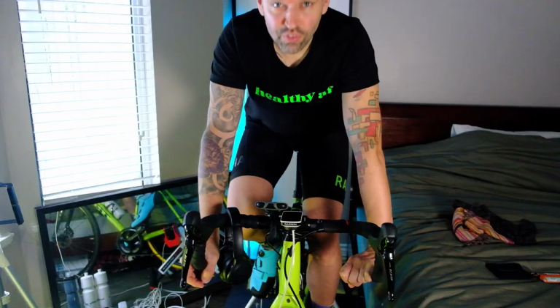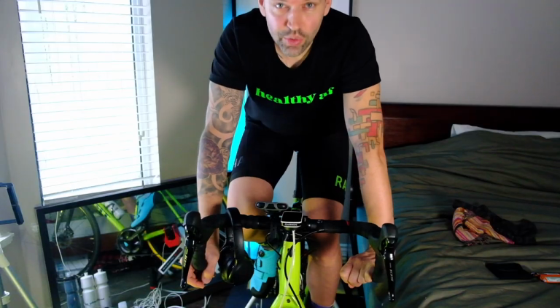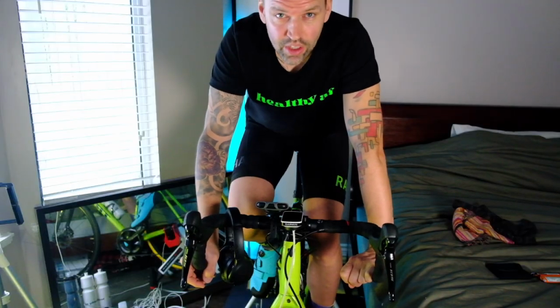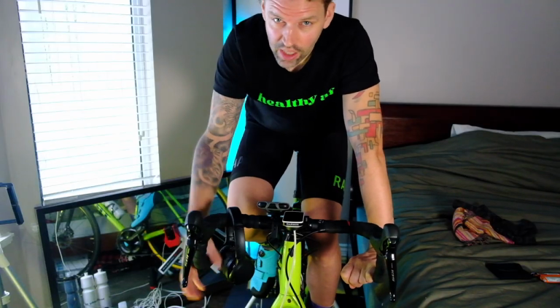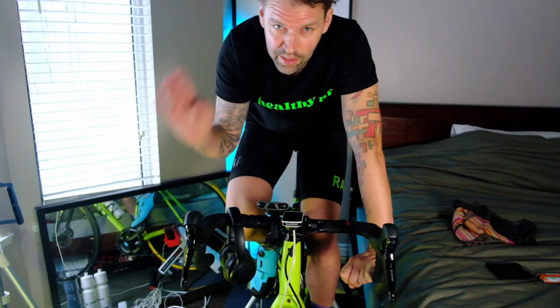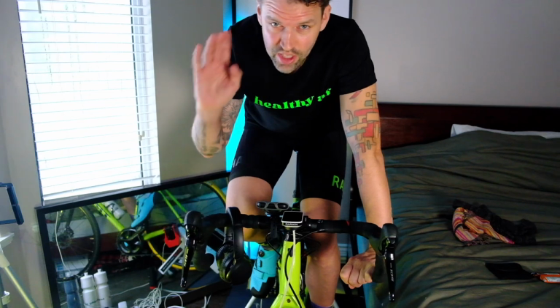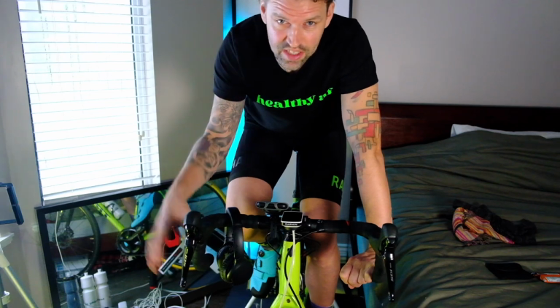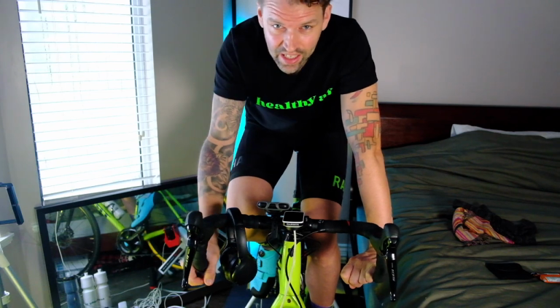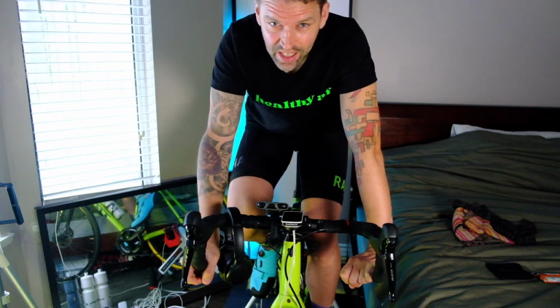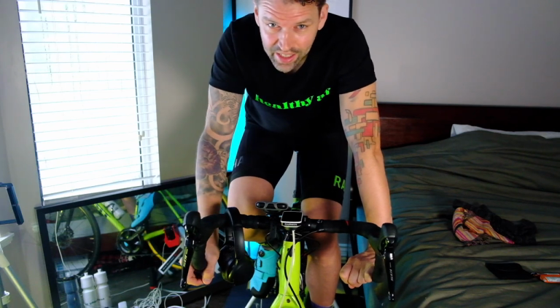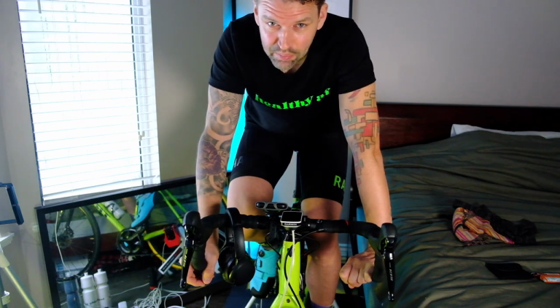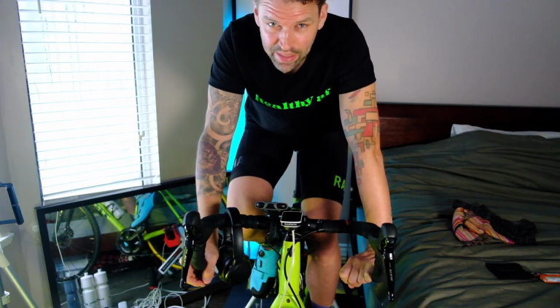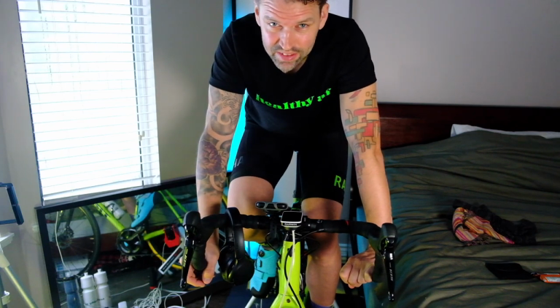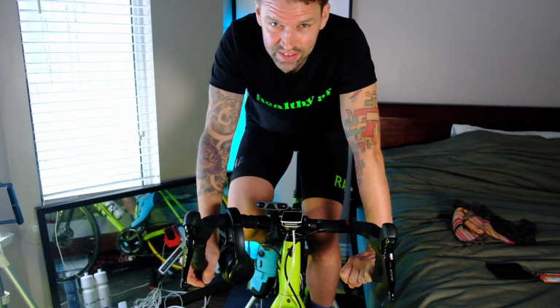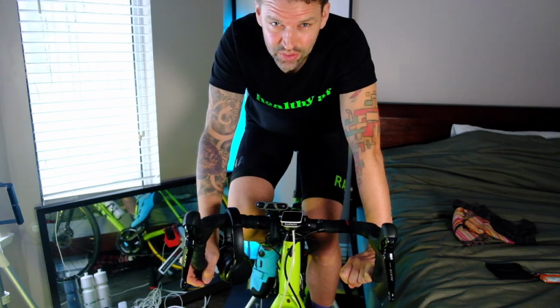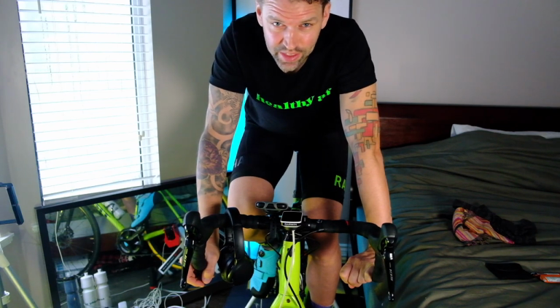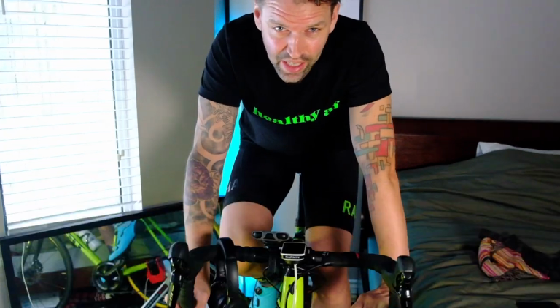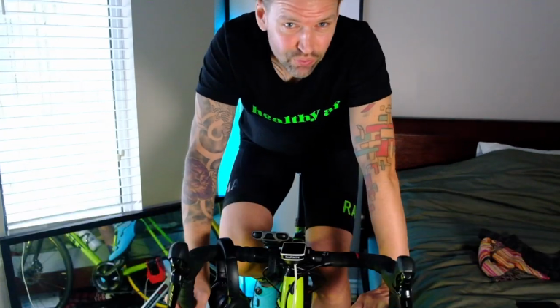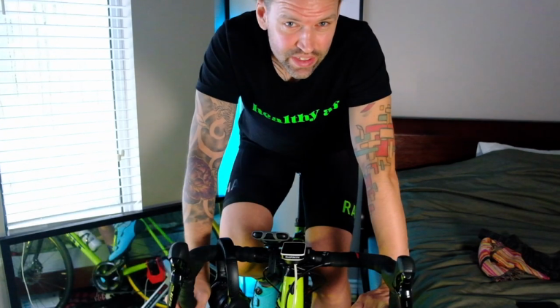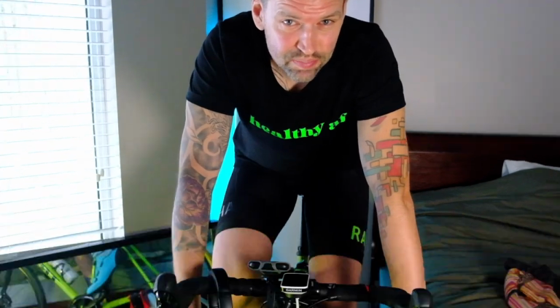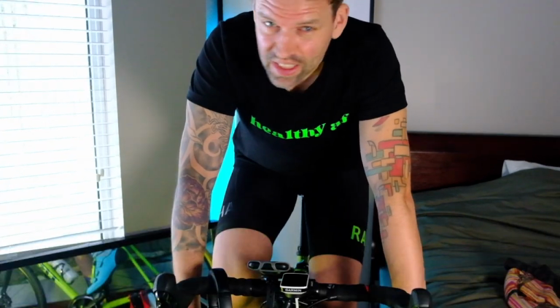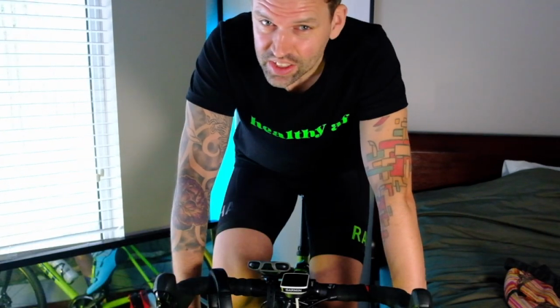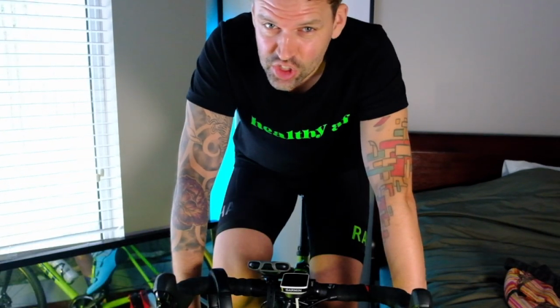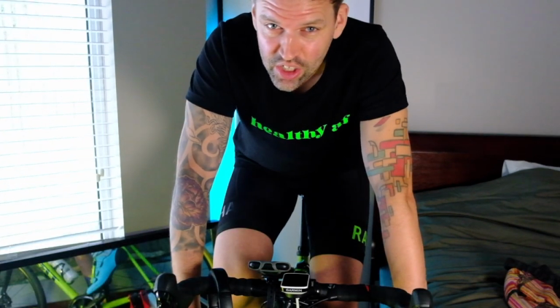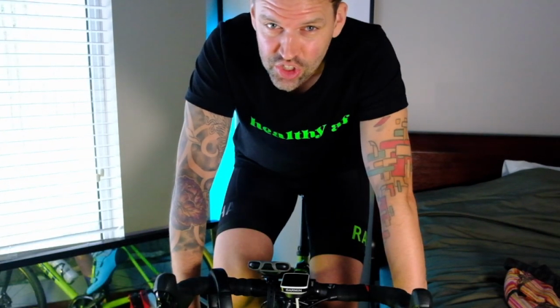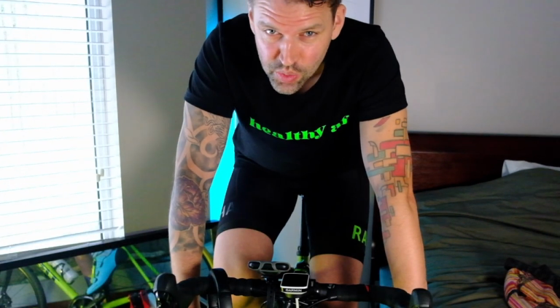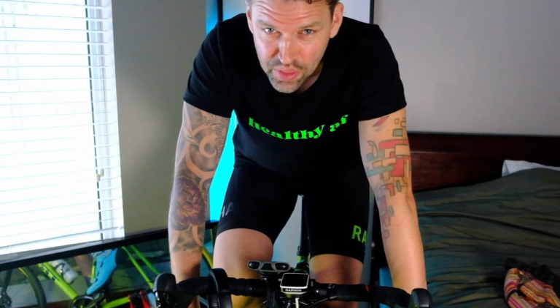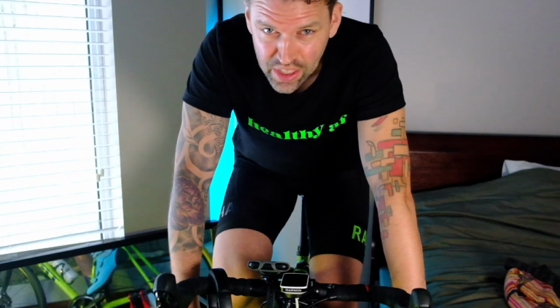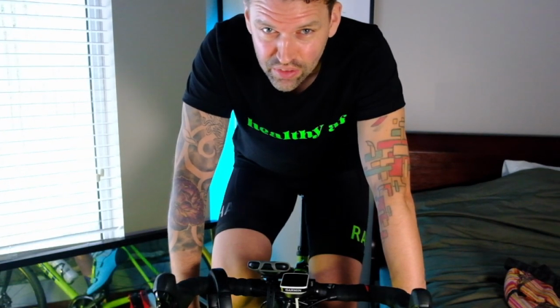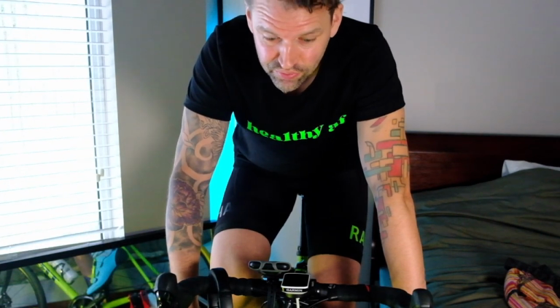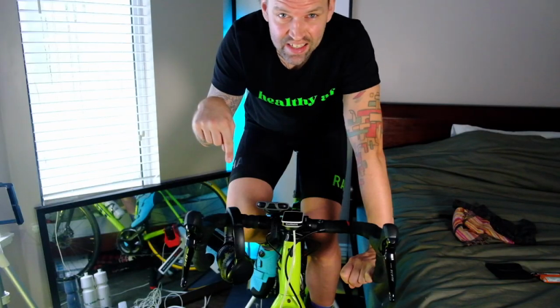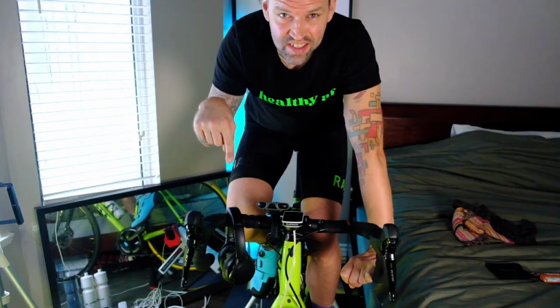If you're new here, I'm Jesse, and I am basically doing every cycling challenge you can think of — inside.